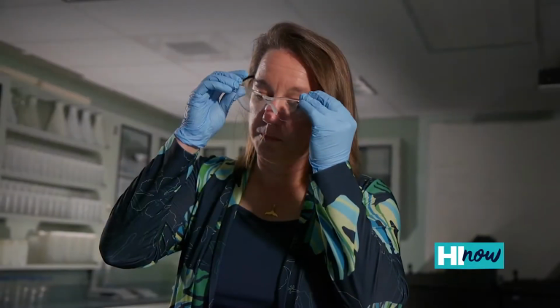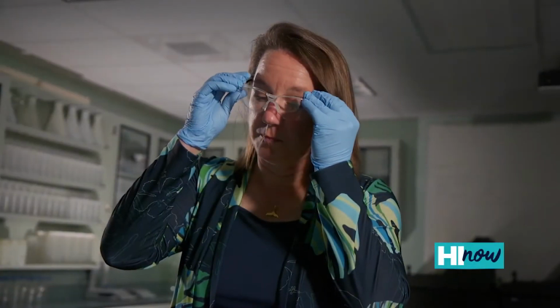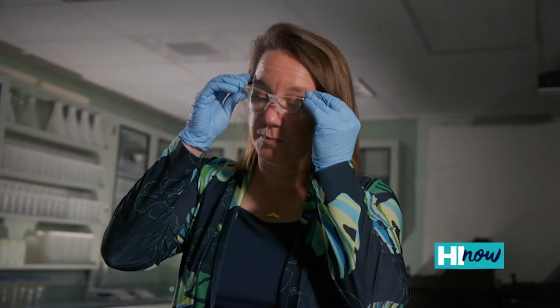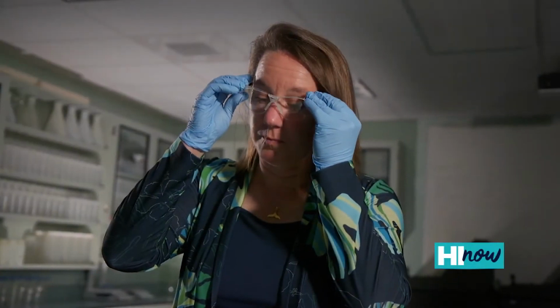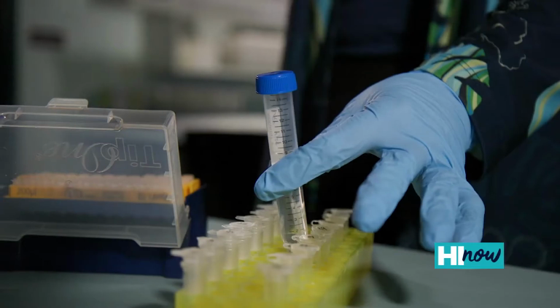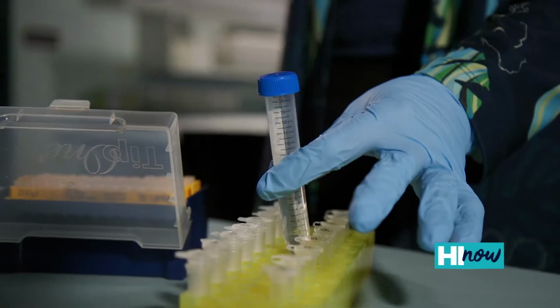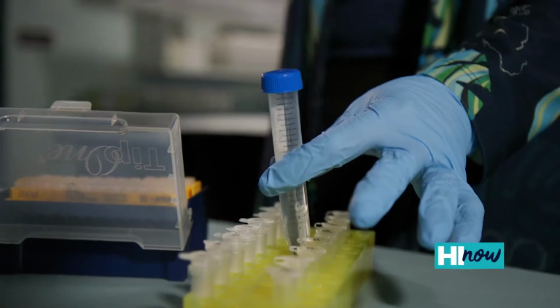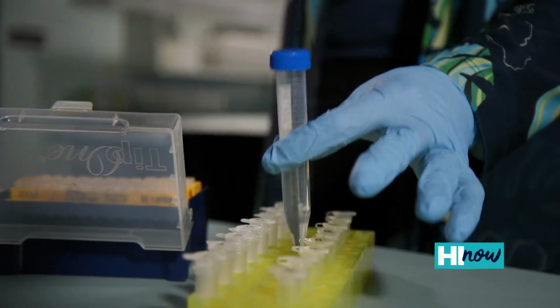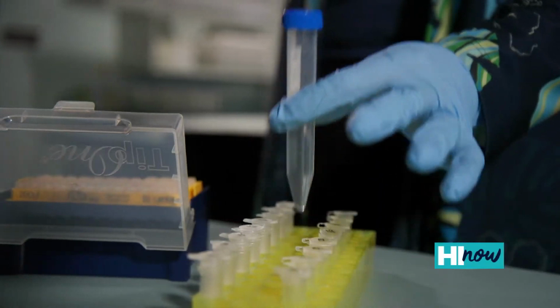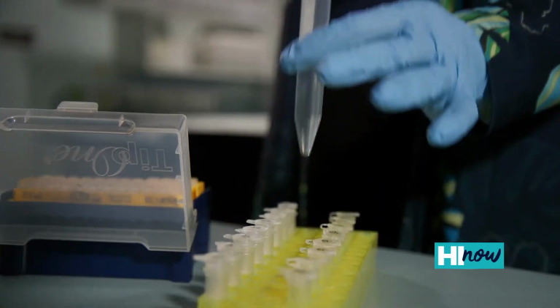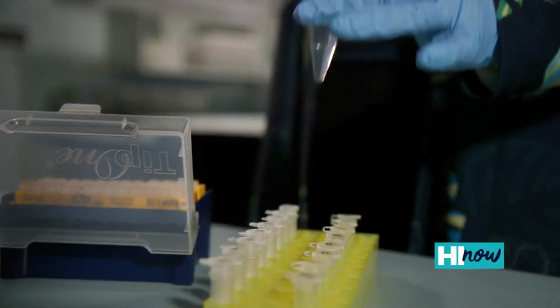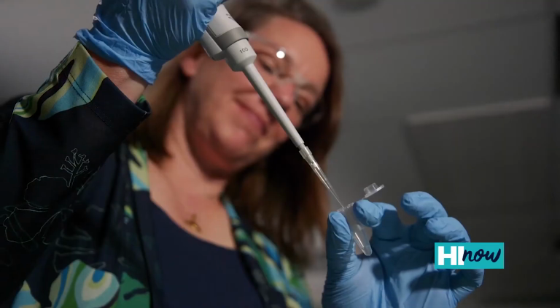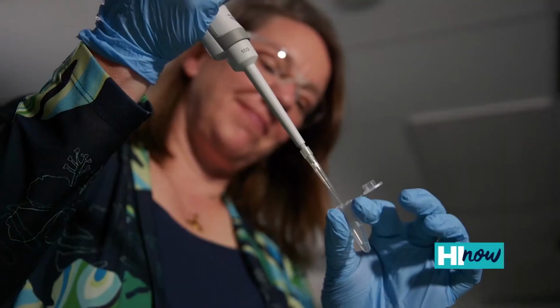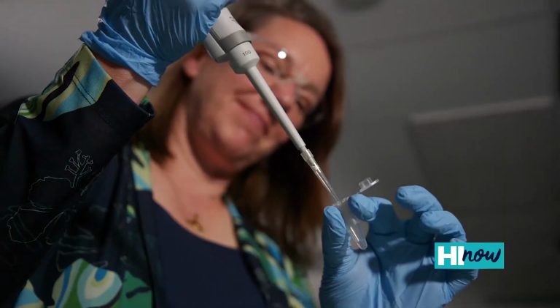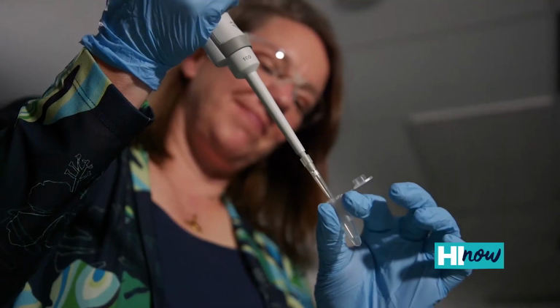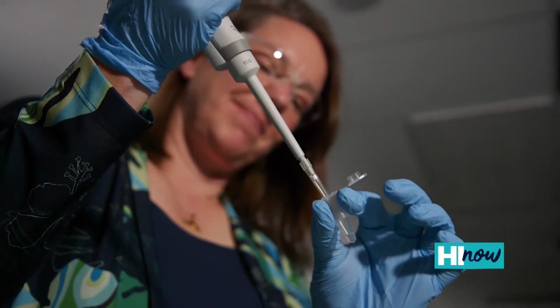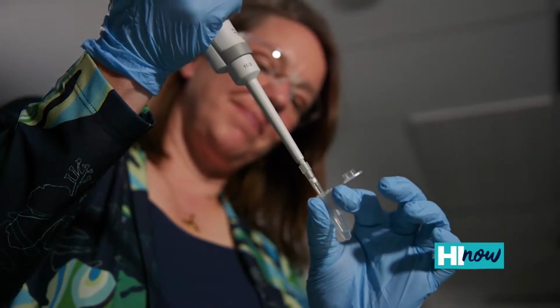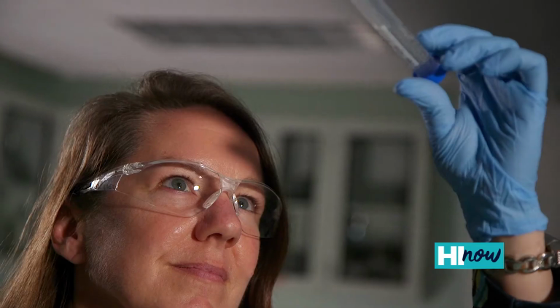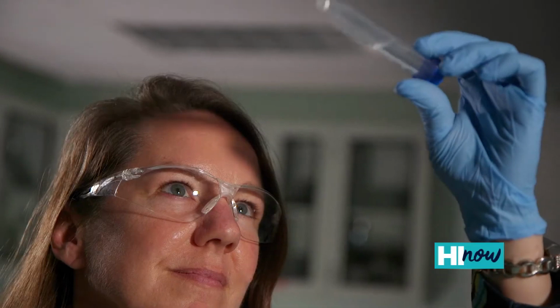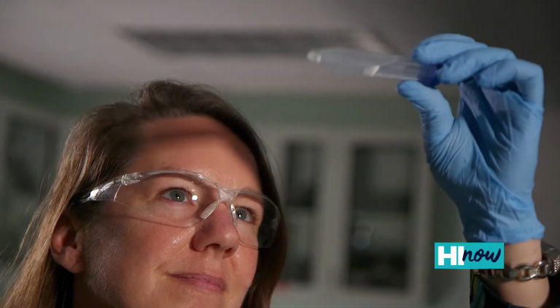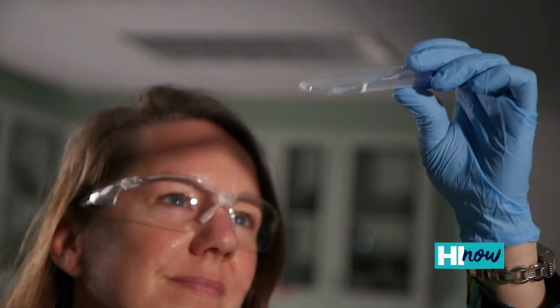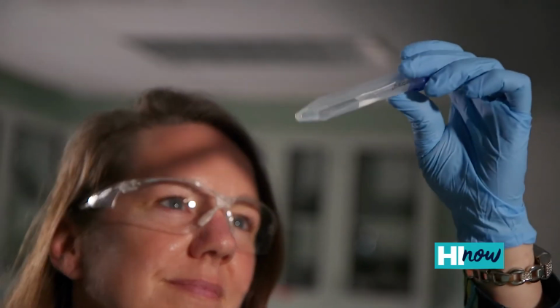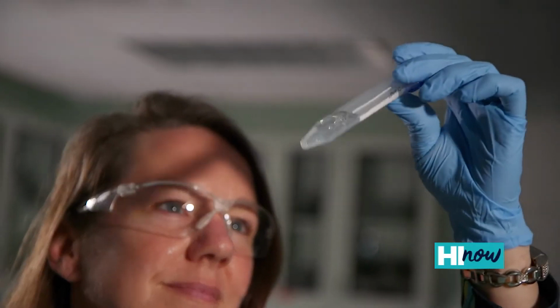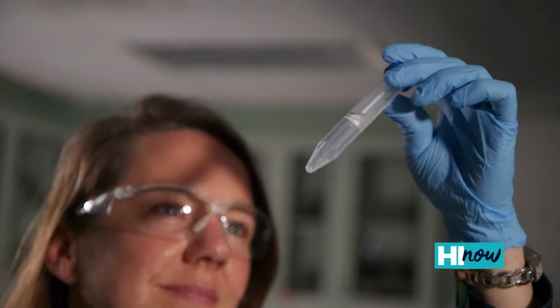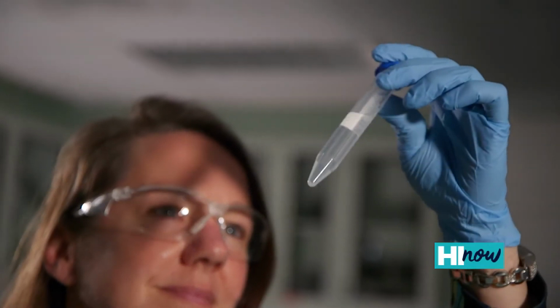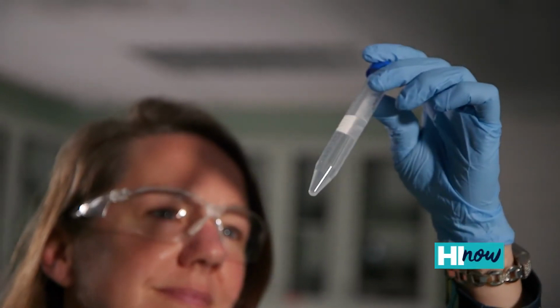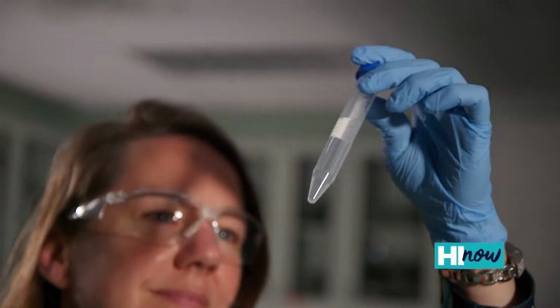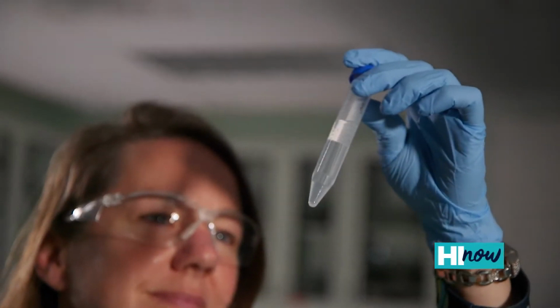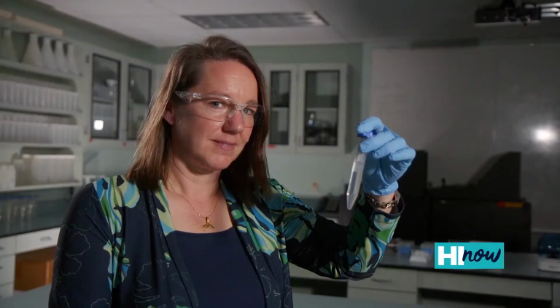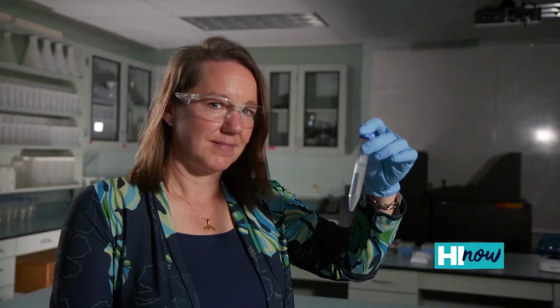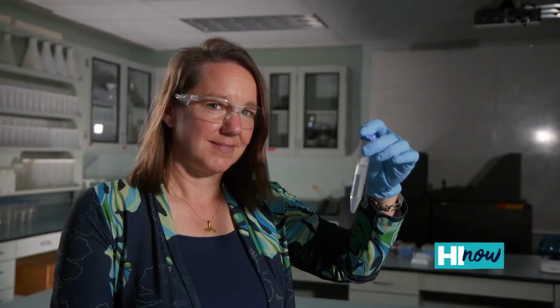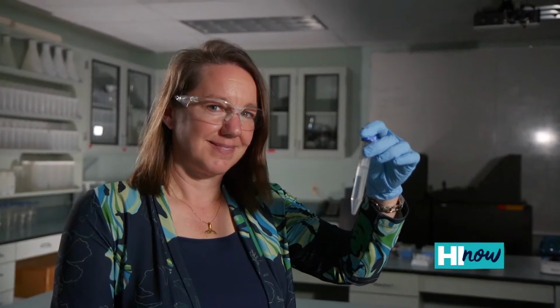Hi, I'm Brenda Jensen. I'm the Dean of the College of Natural and Computational Sciences here at Hawaii Pacific University.